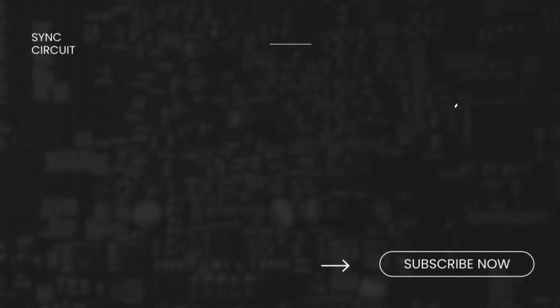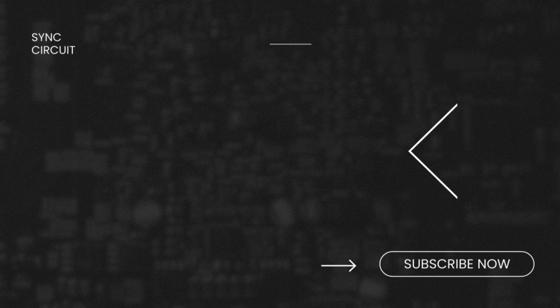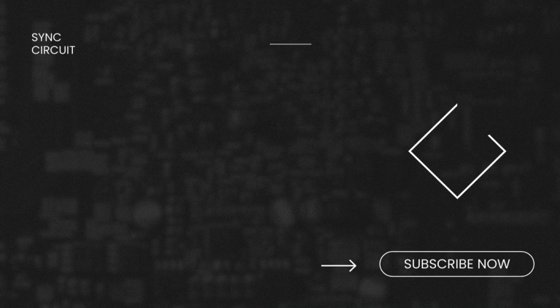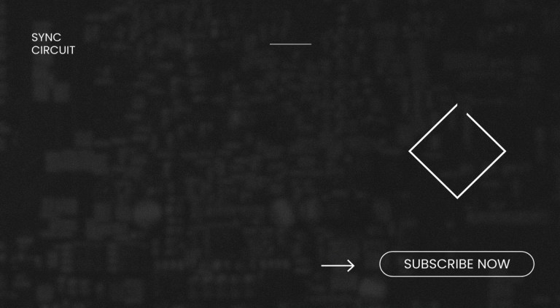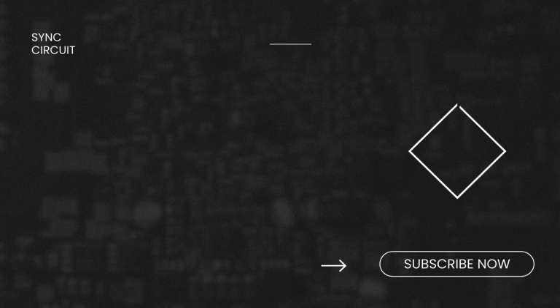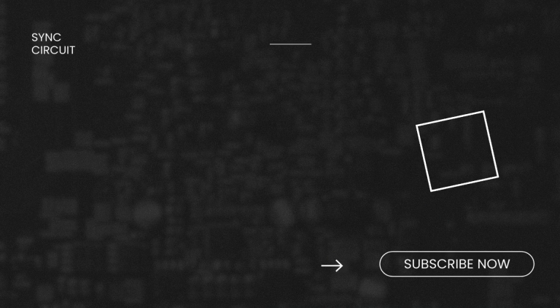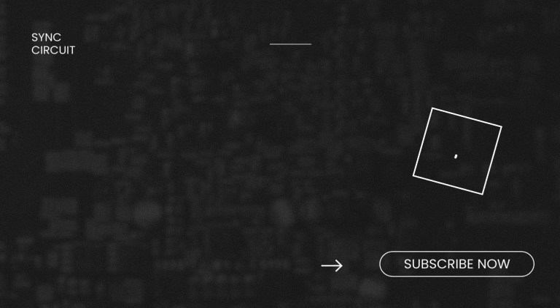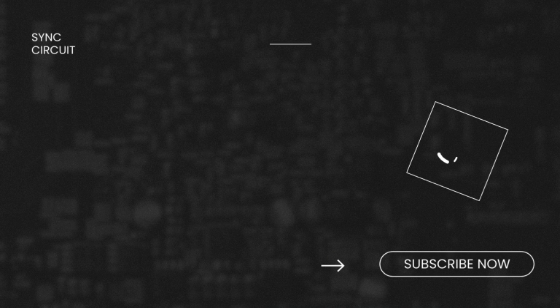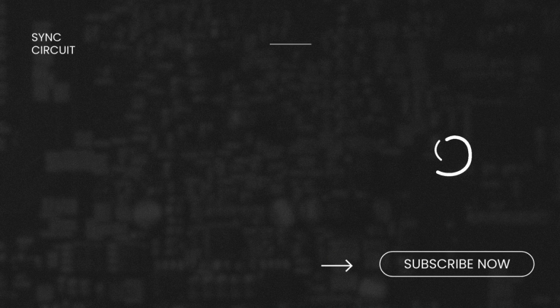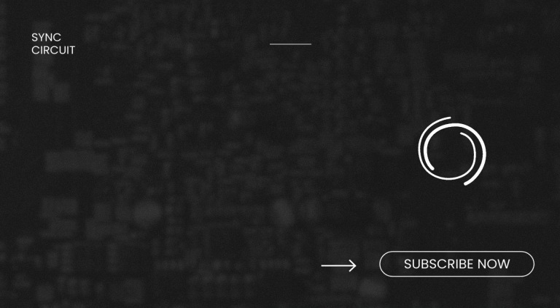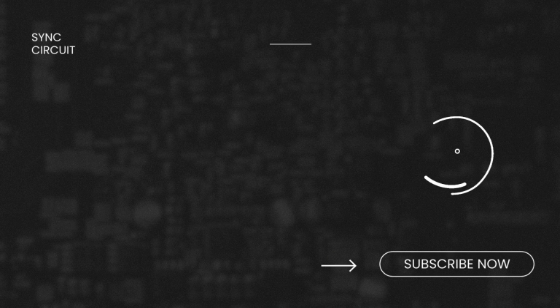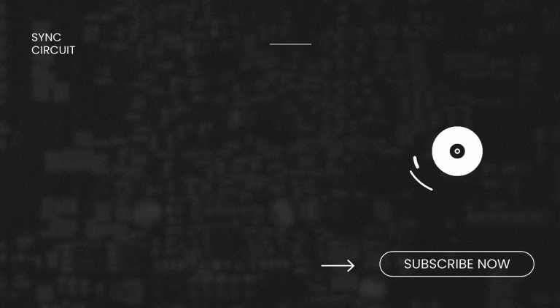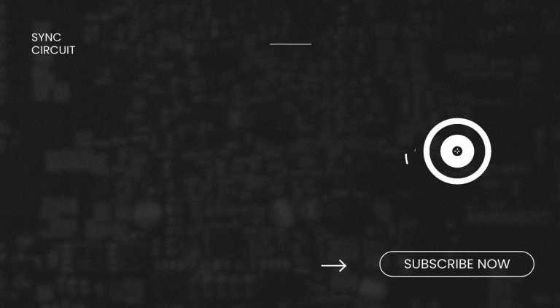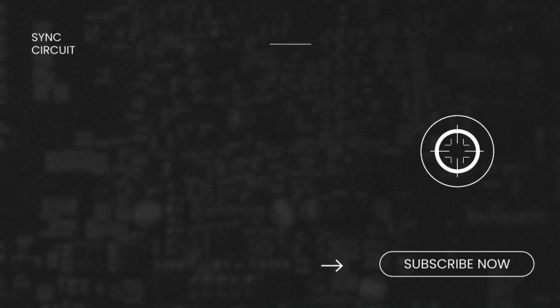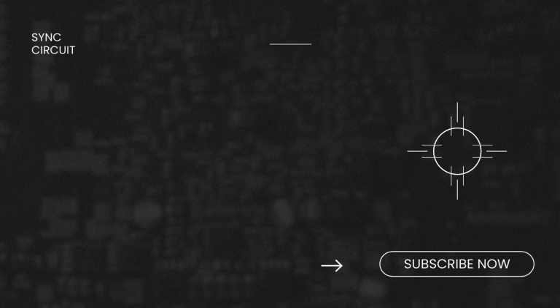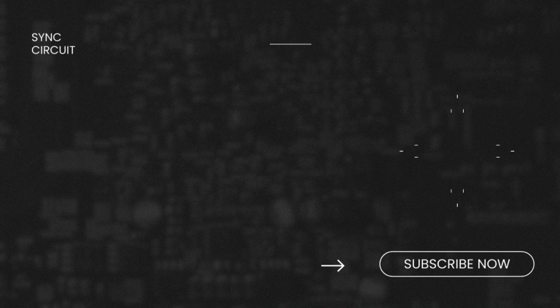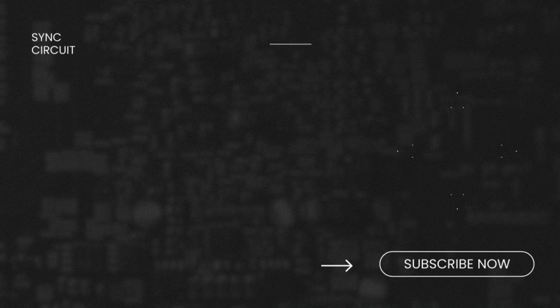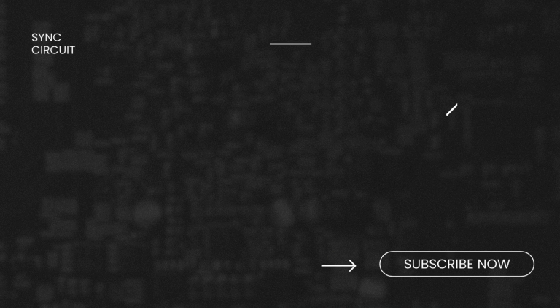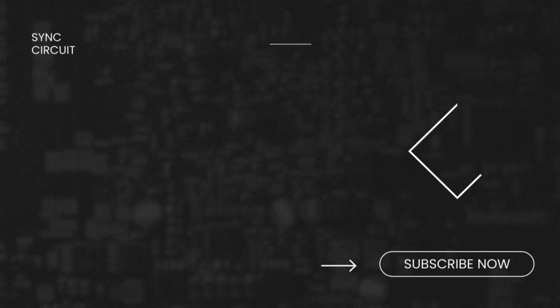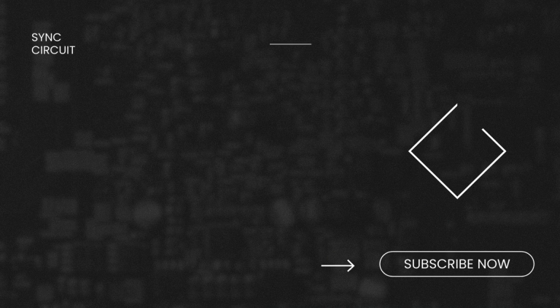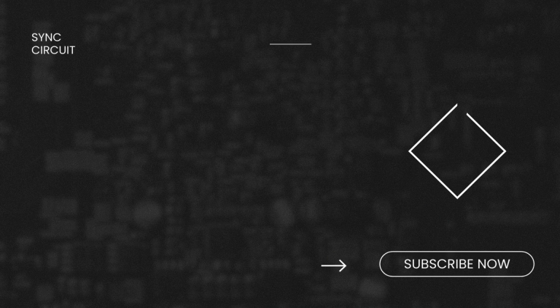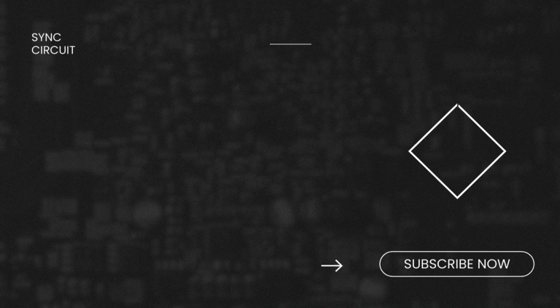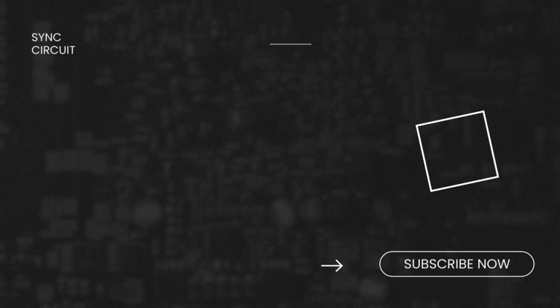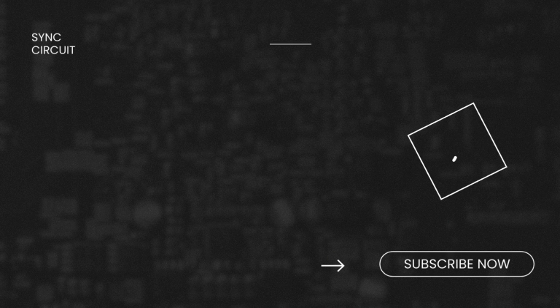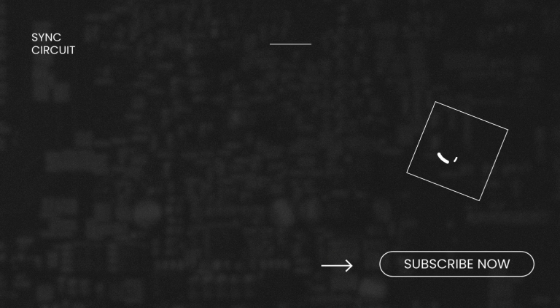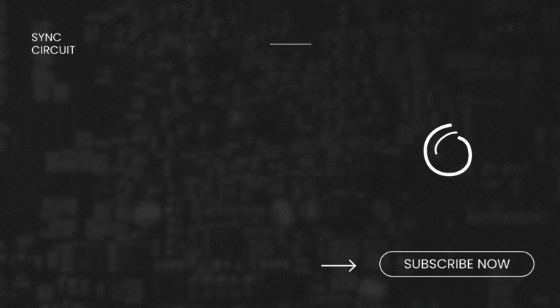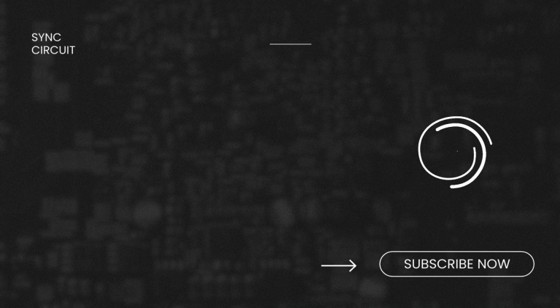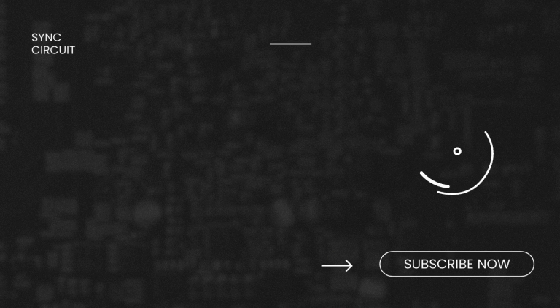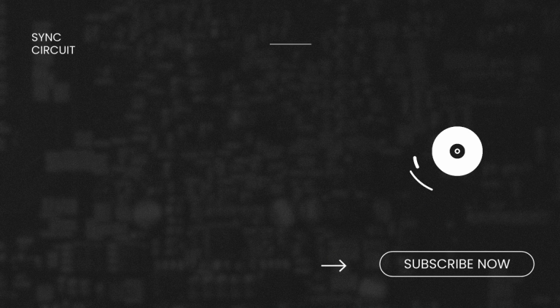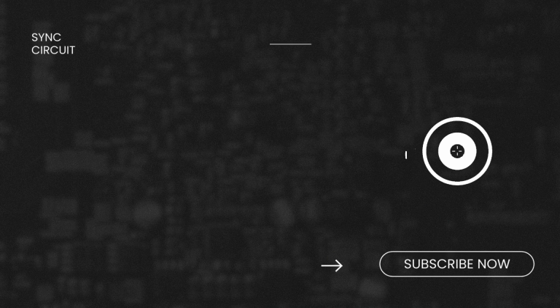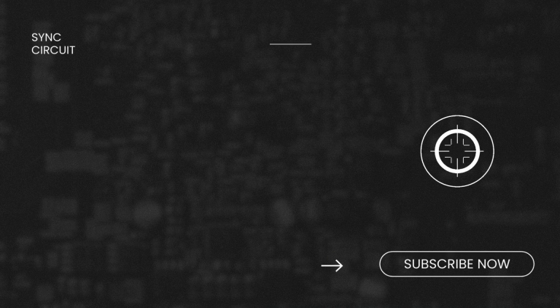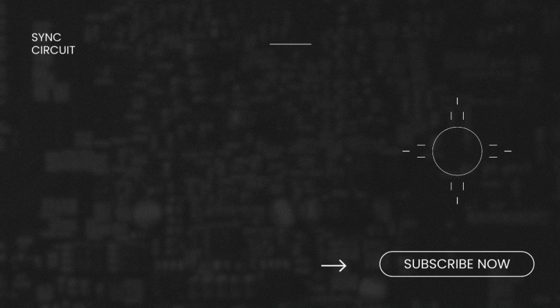Thanks for watching and please don't forget to subscribe. See you in our next video.